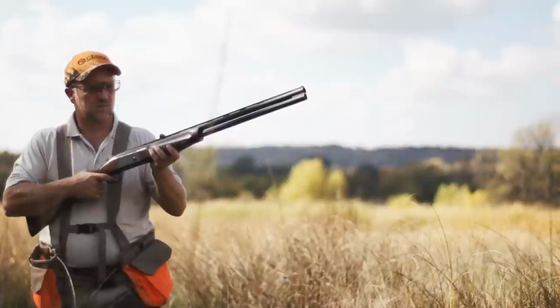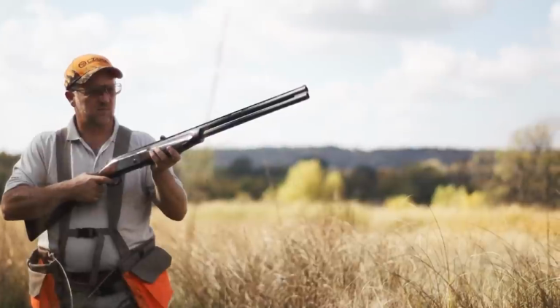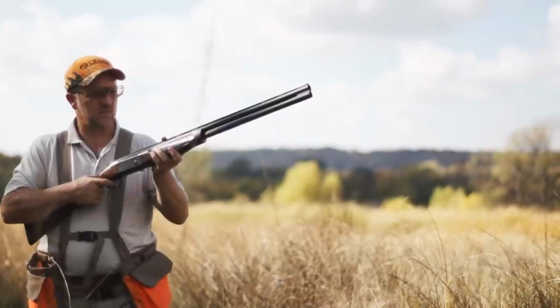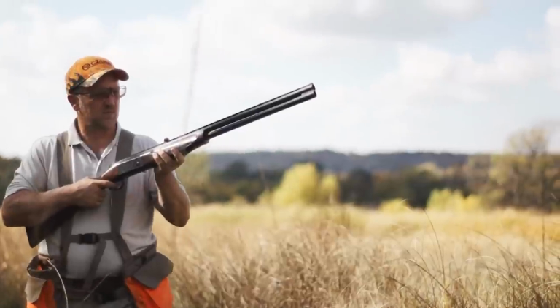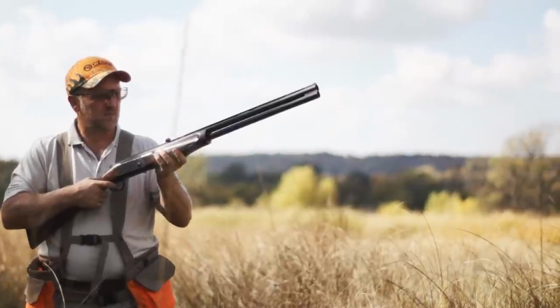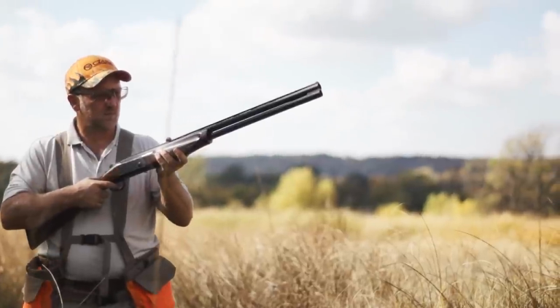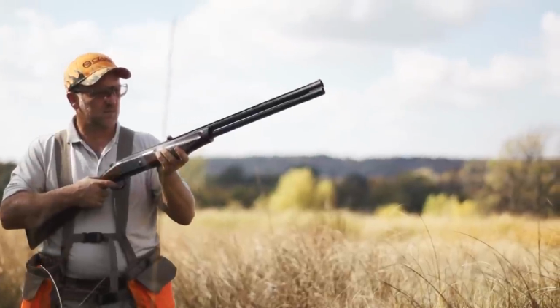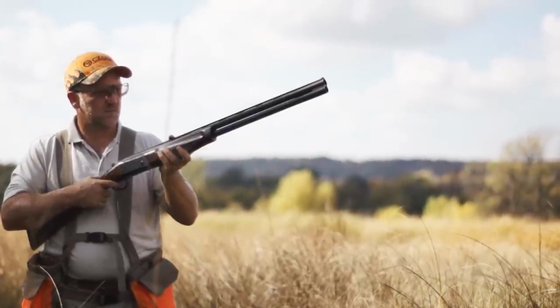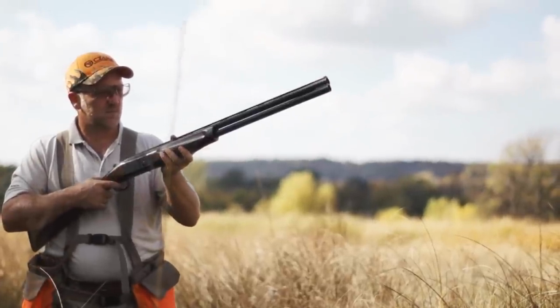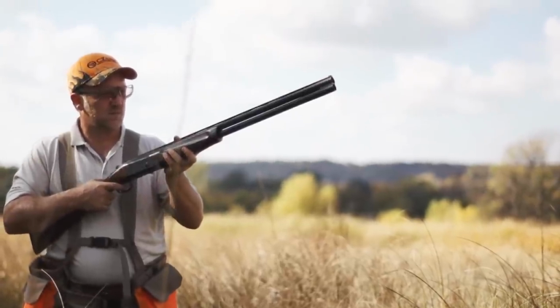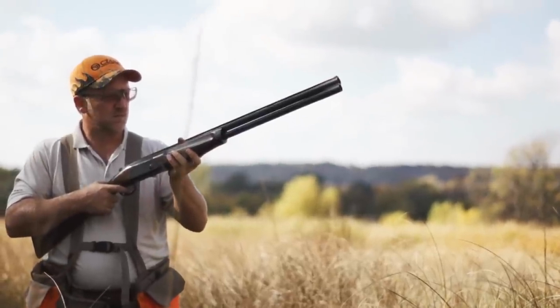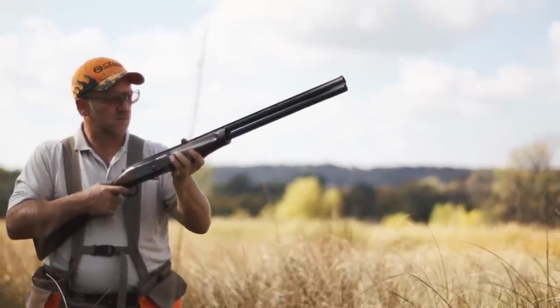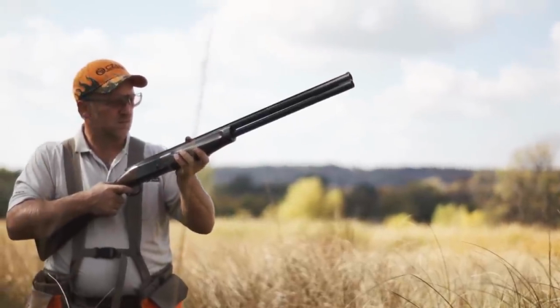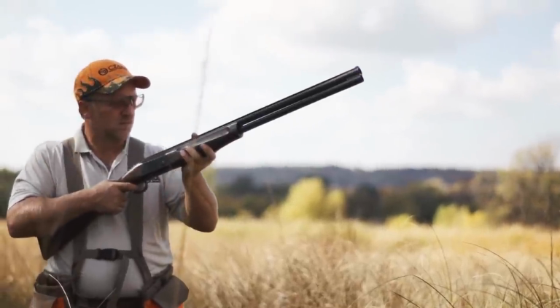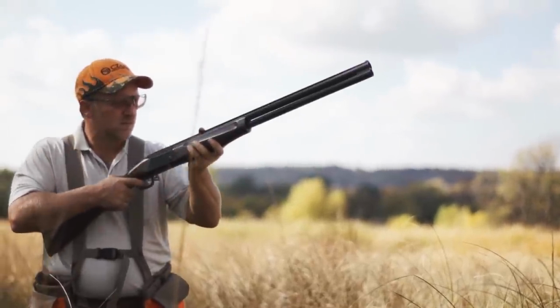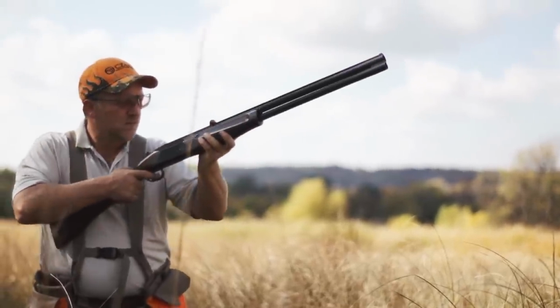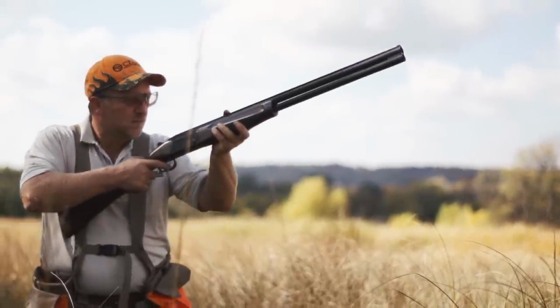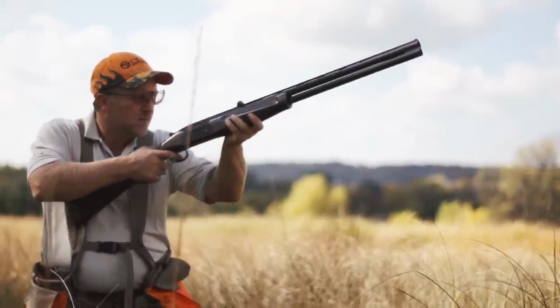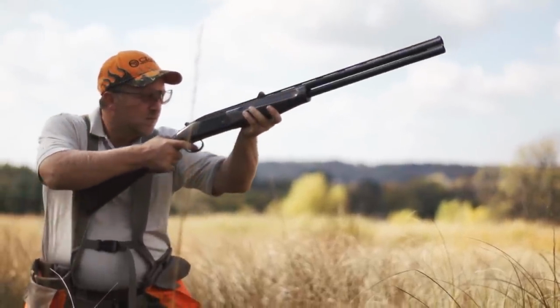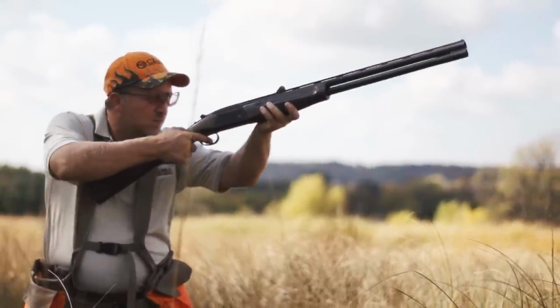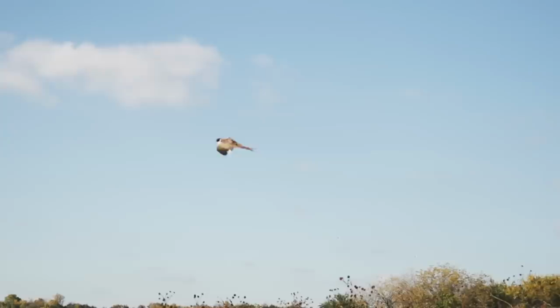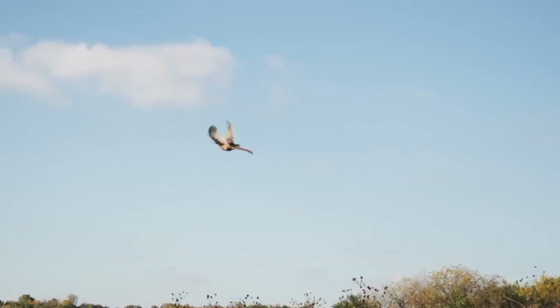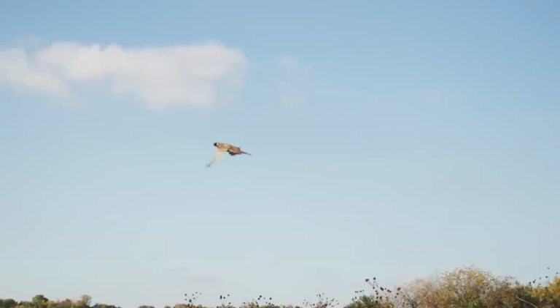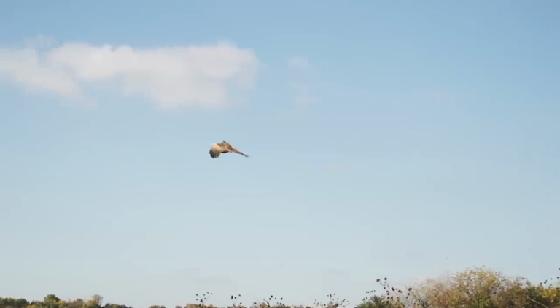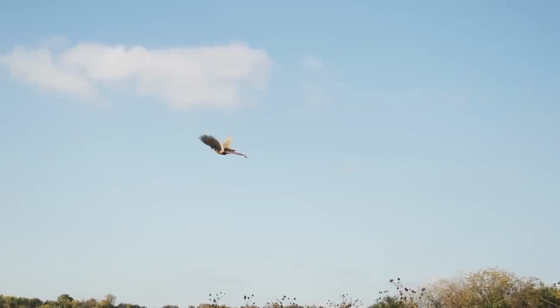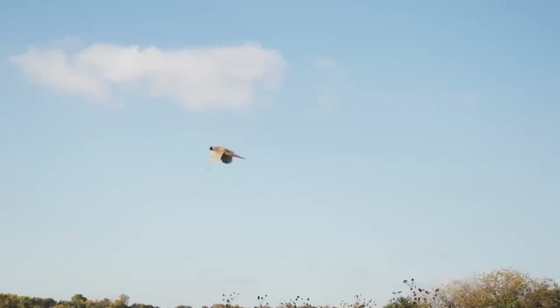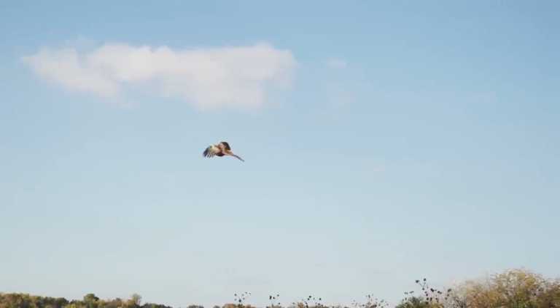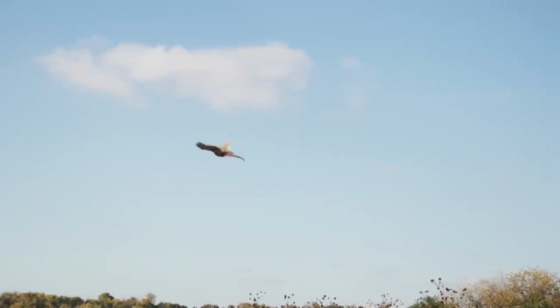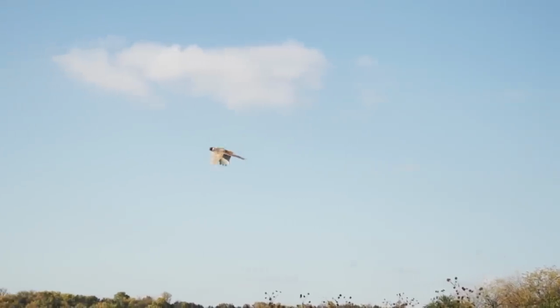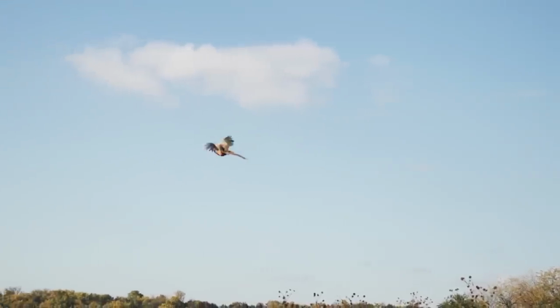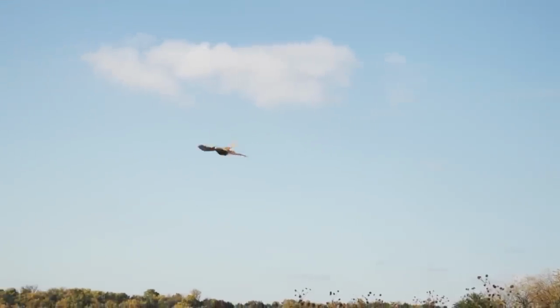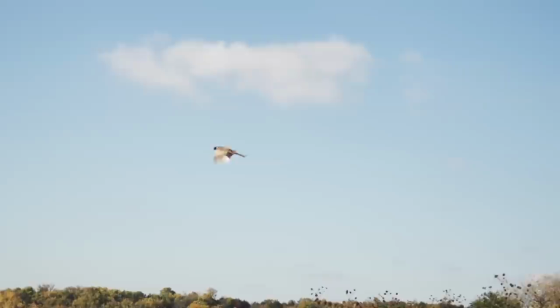One of the most attractive features of this gun is the price. It's ultralight on the shoulder and light on the pocketbook.